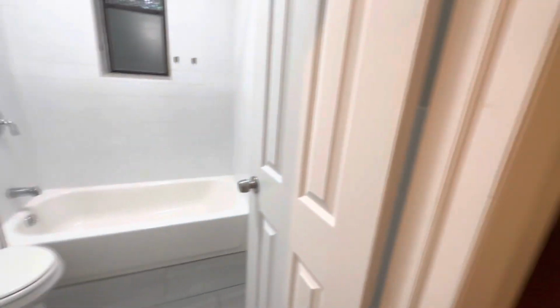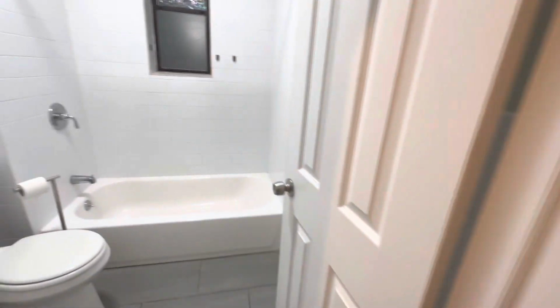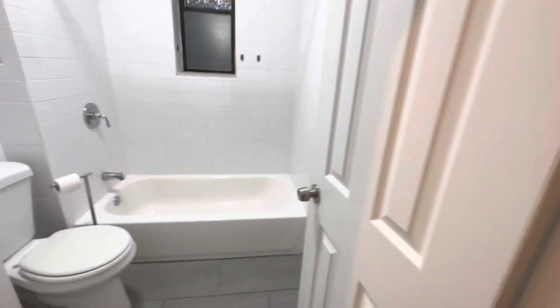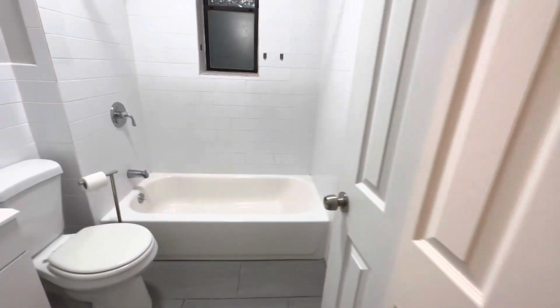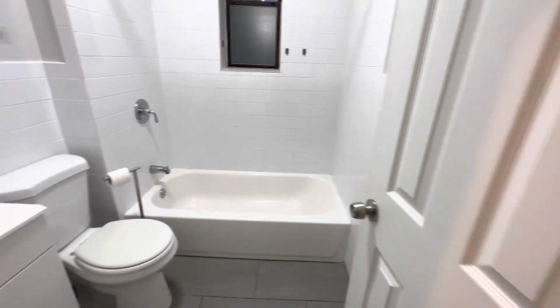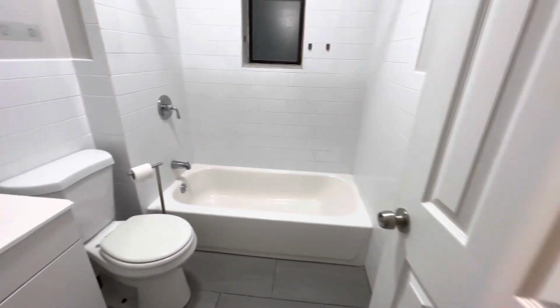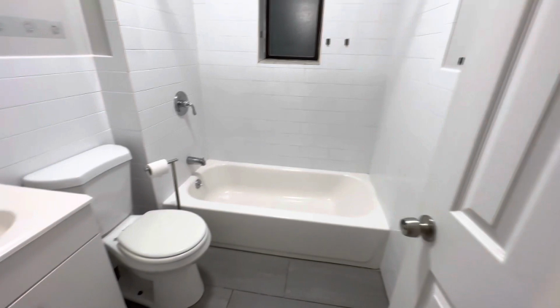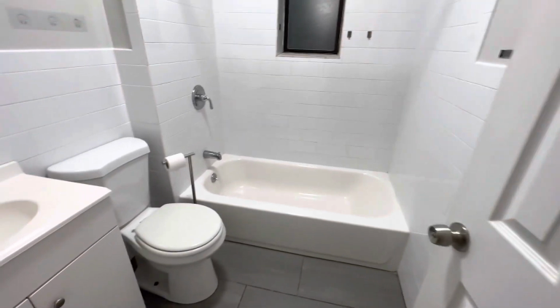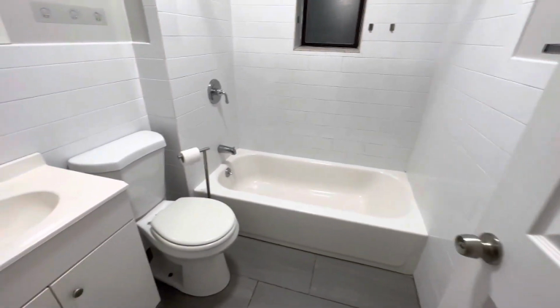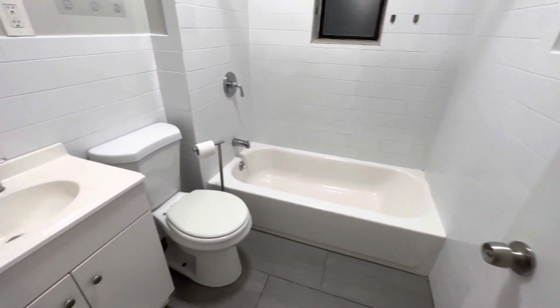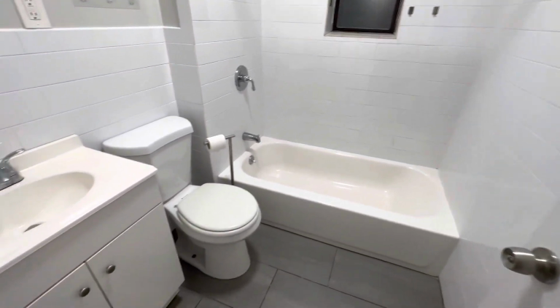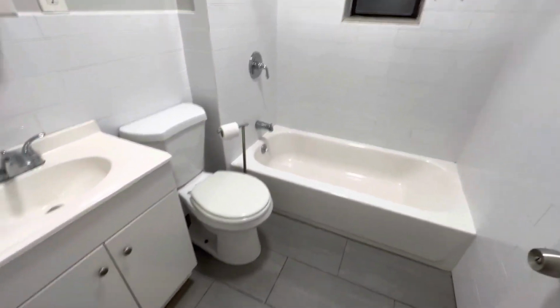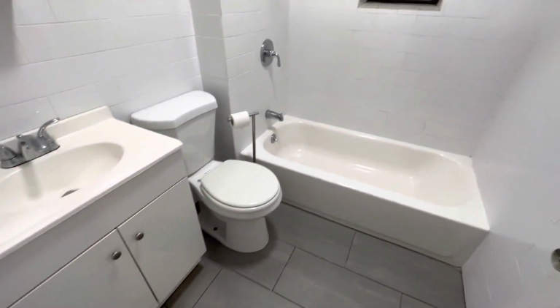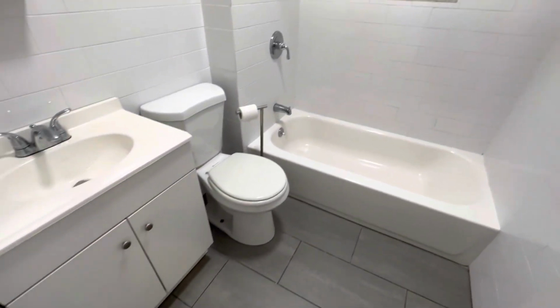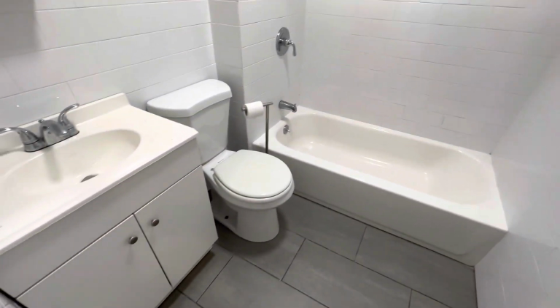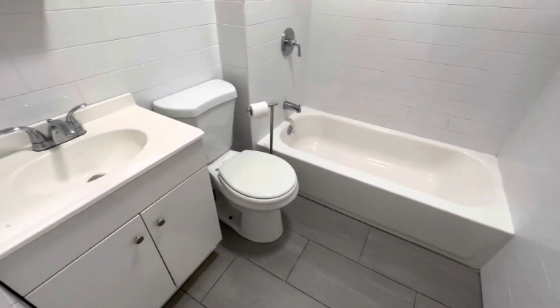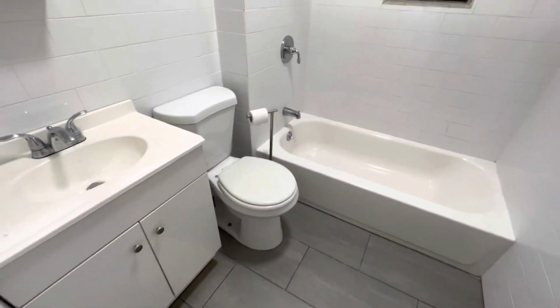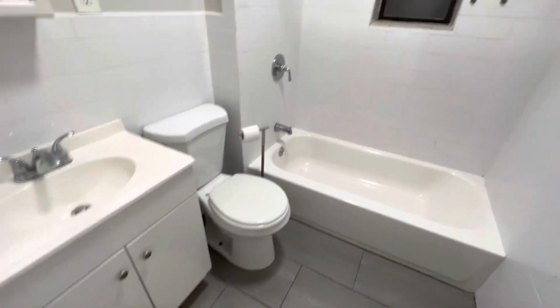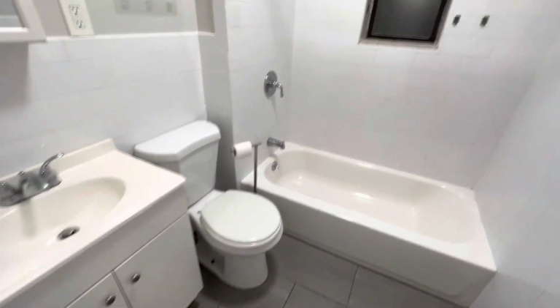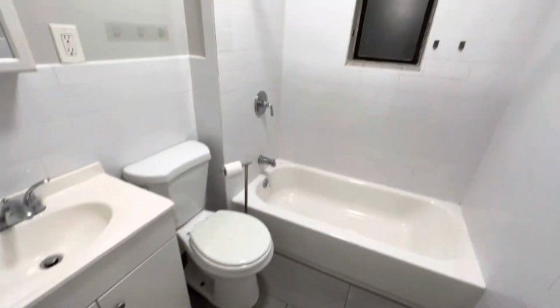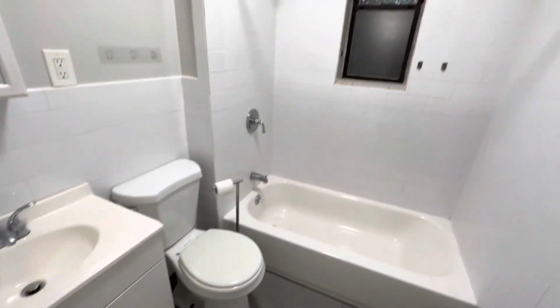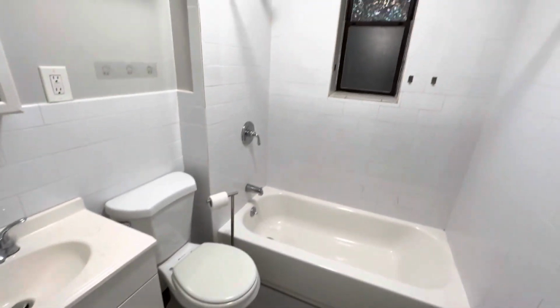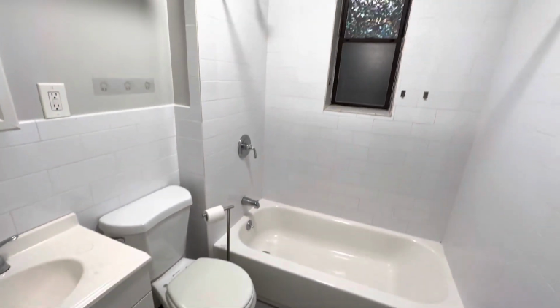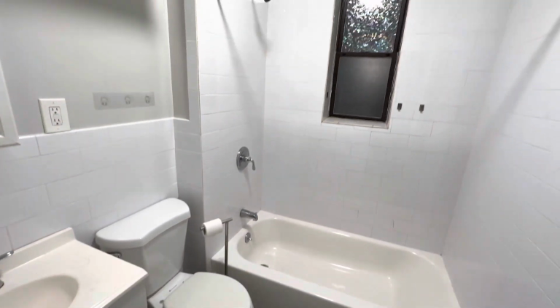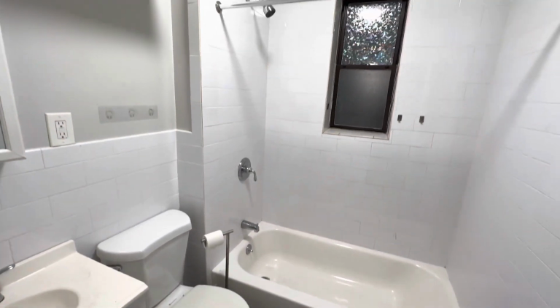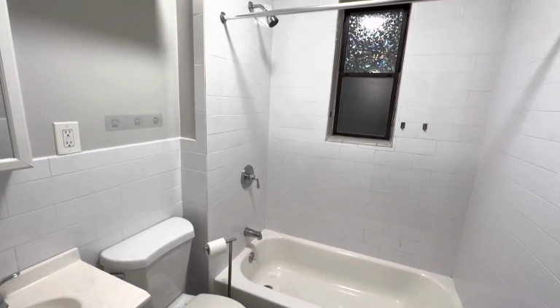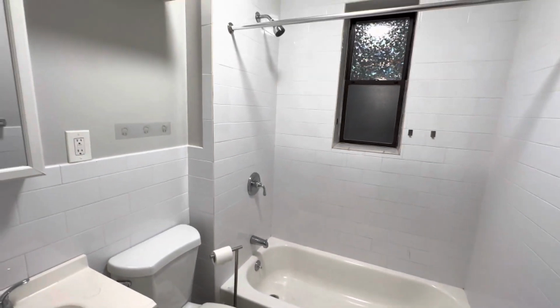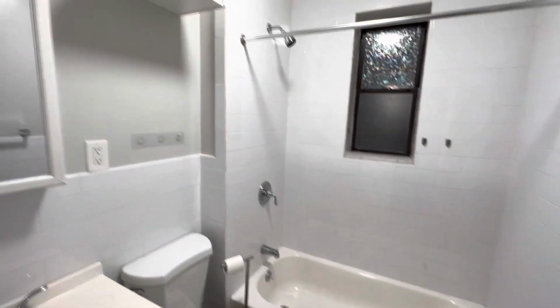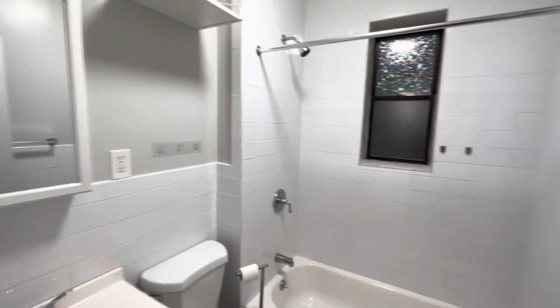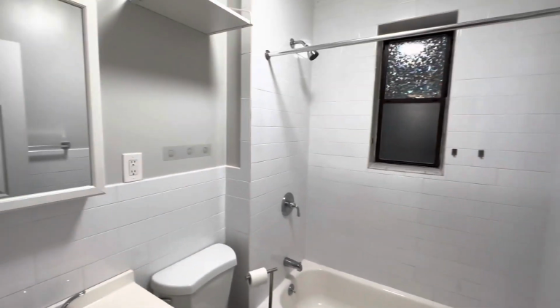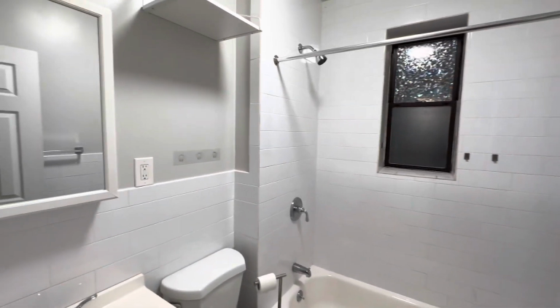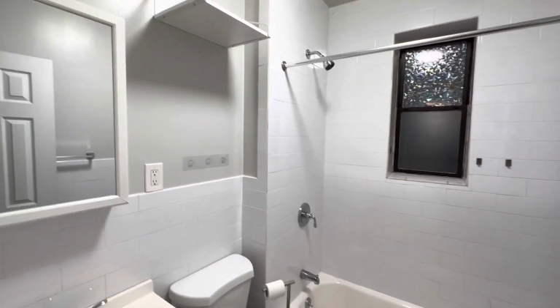Here we have the bathroom — nice, basic, full-size bathroom.